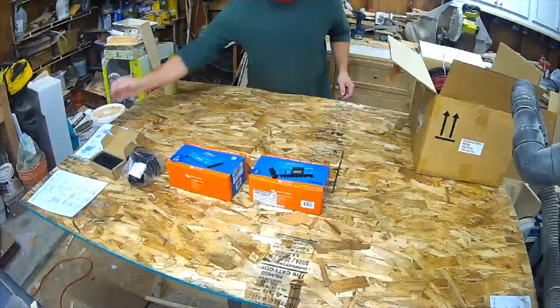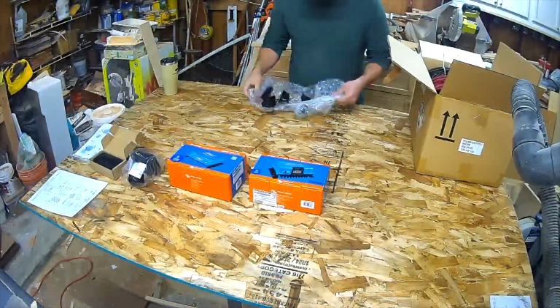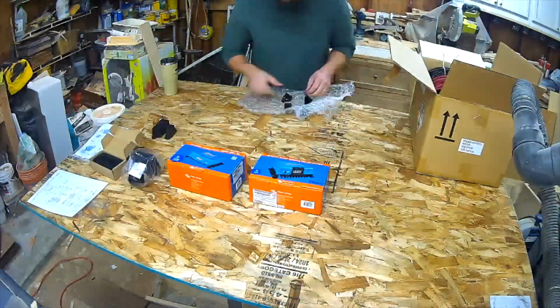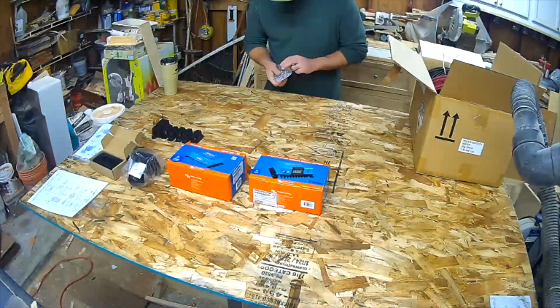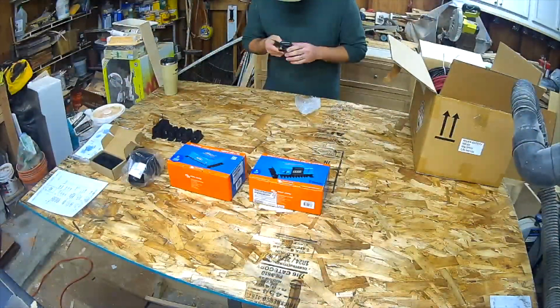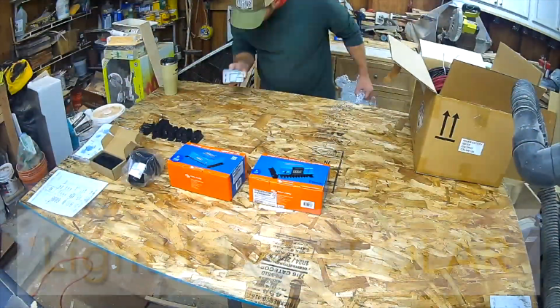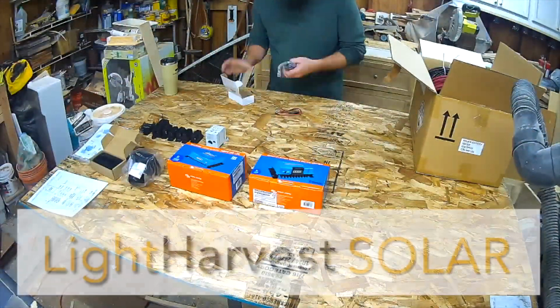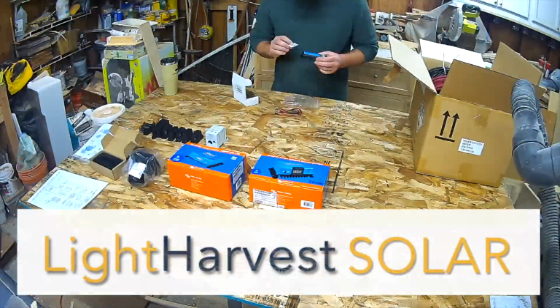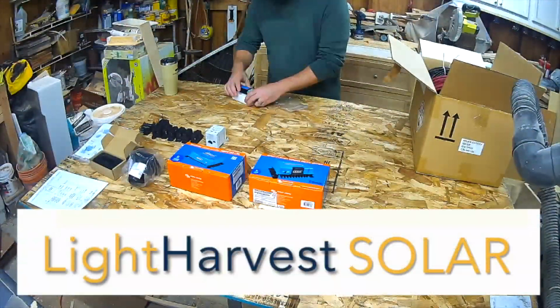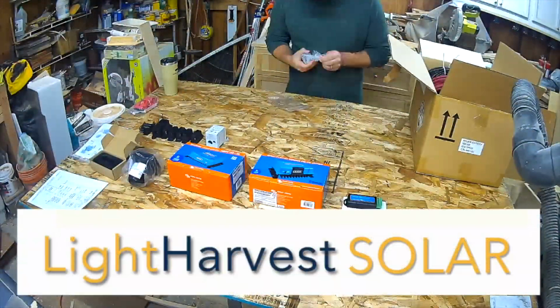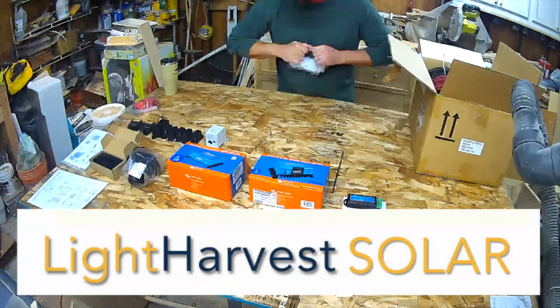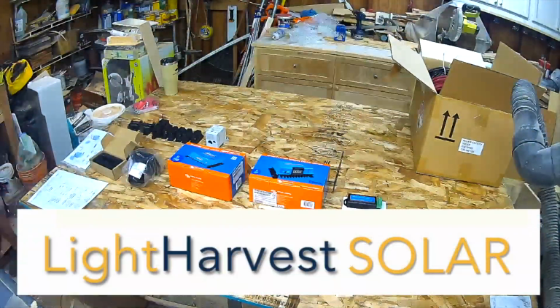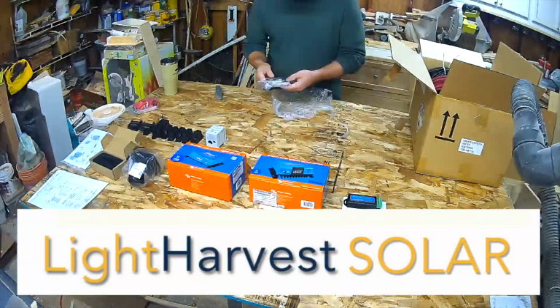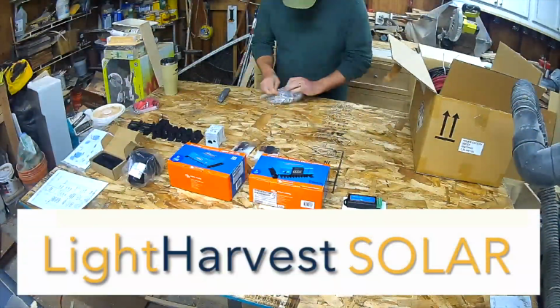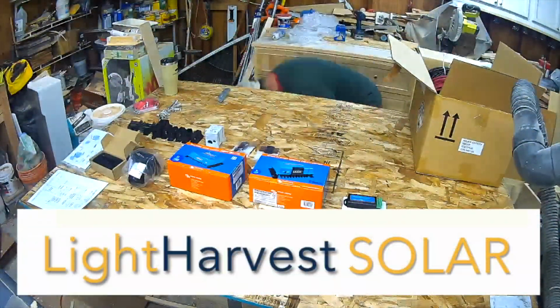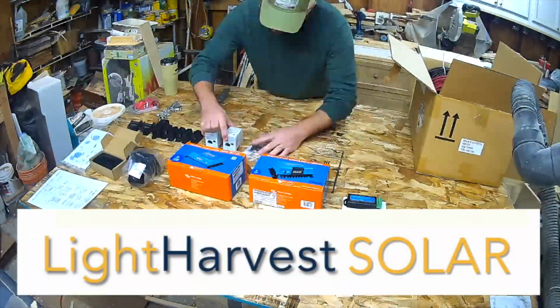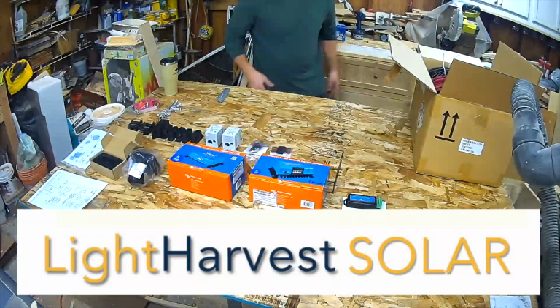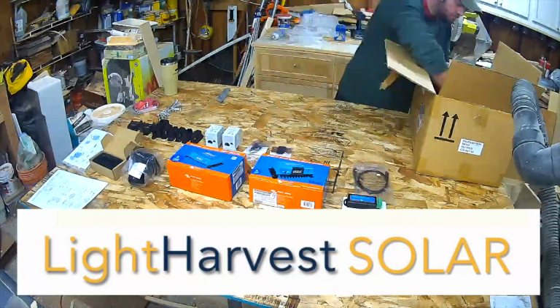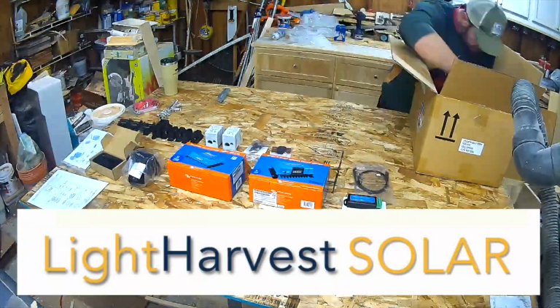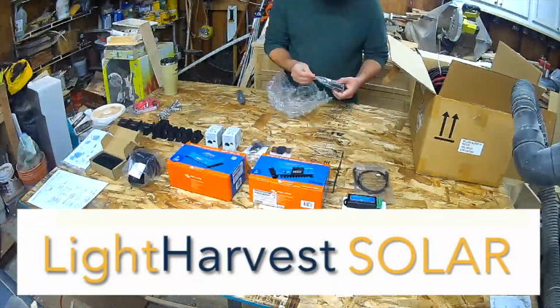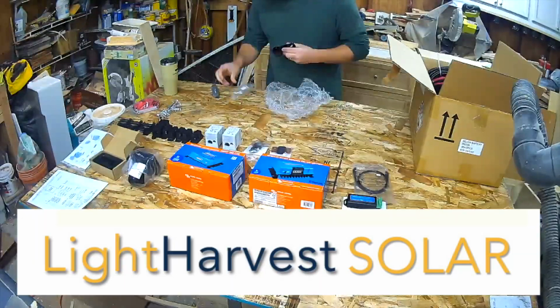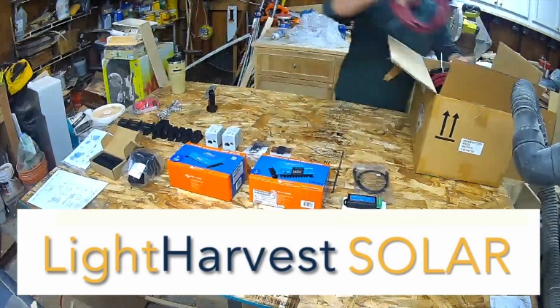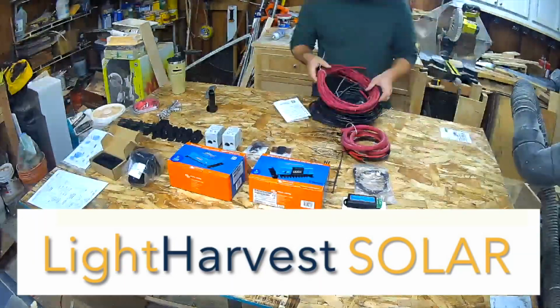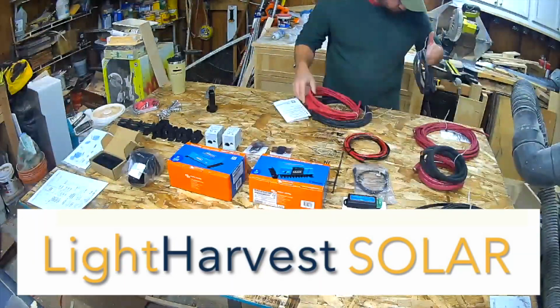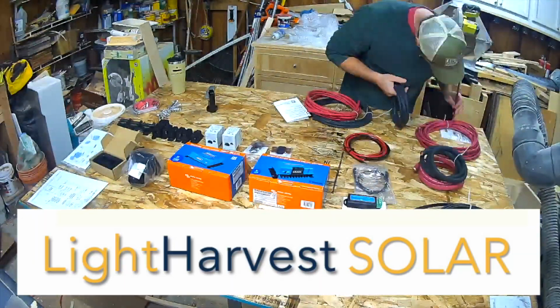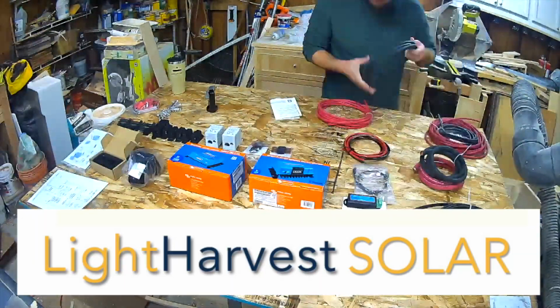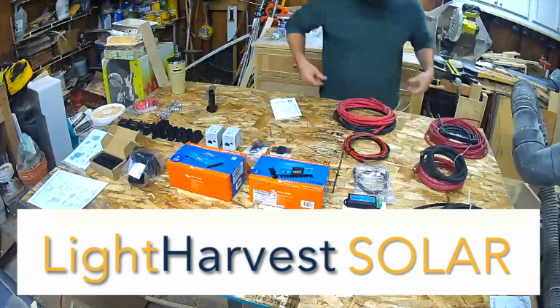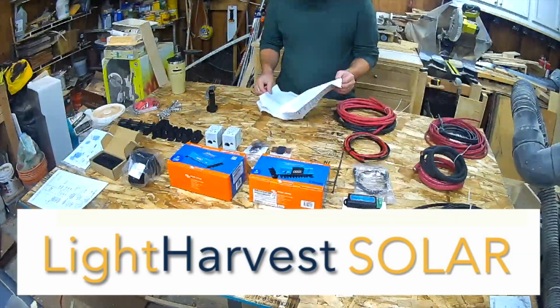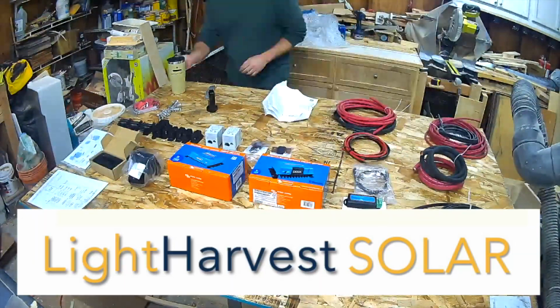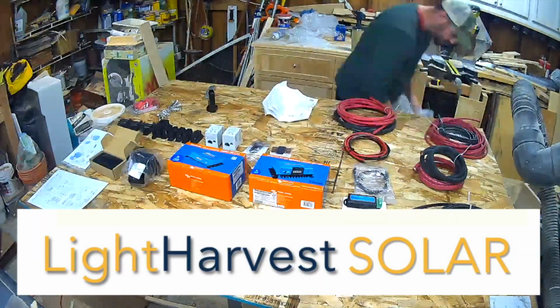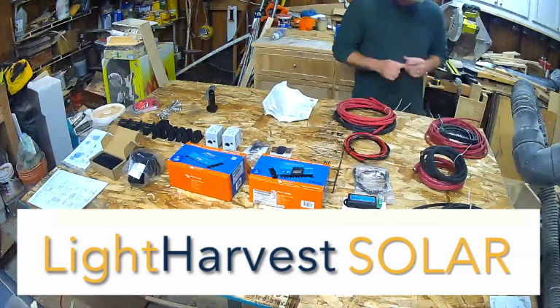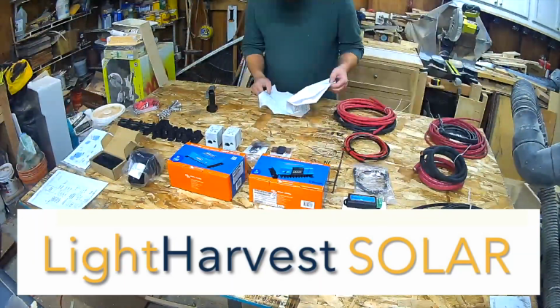We went with Light Harvest Solar. They are the full package — they sent us everything that we need.